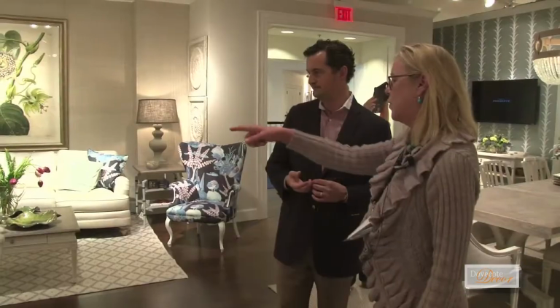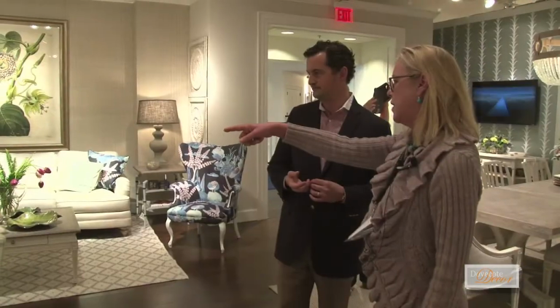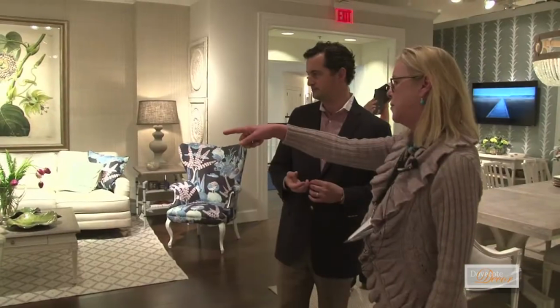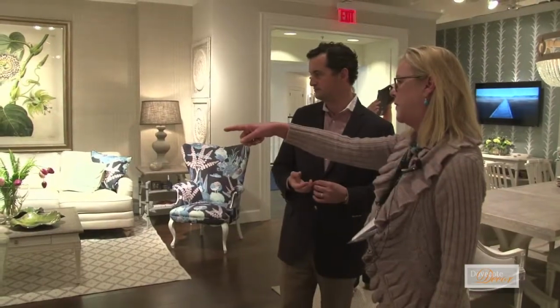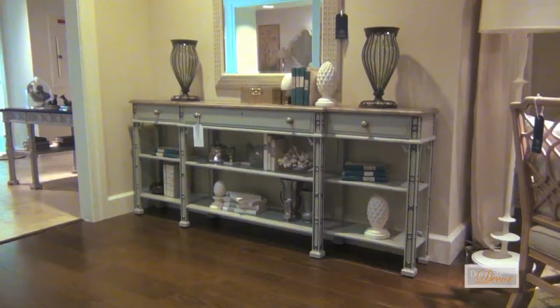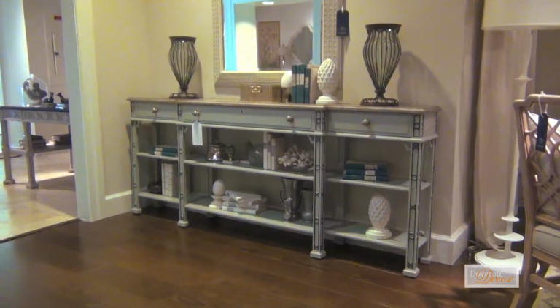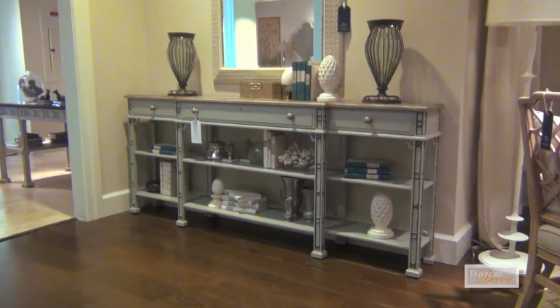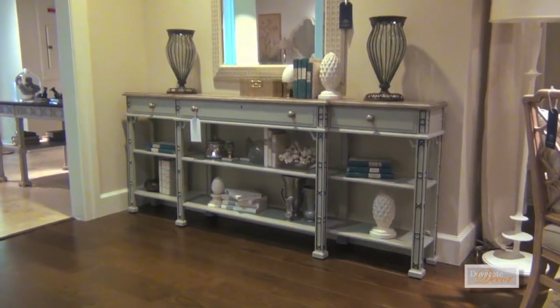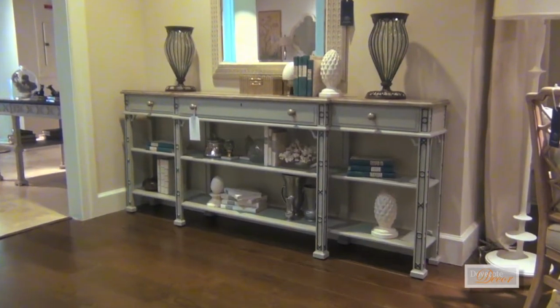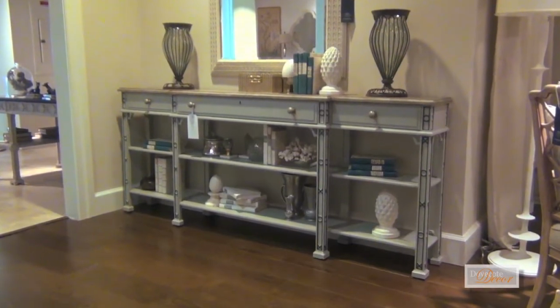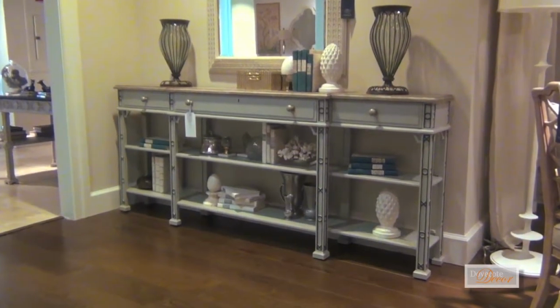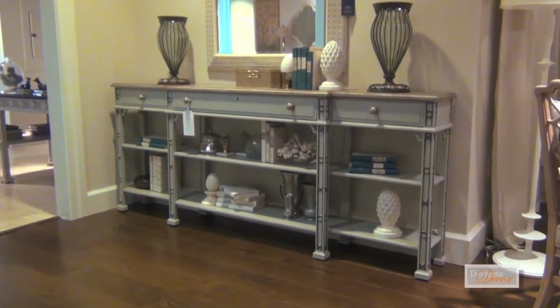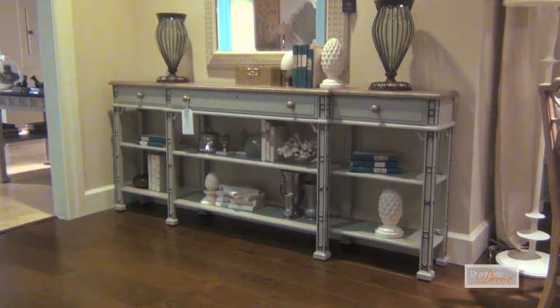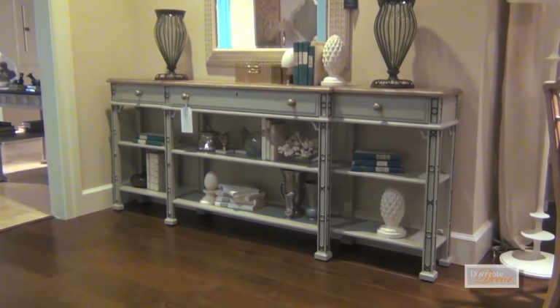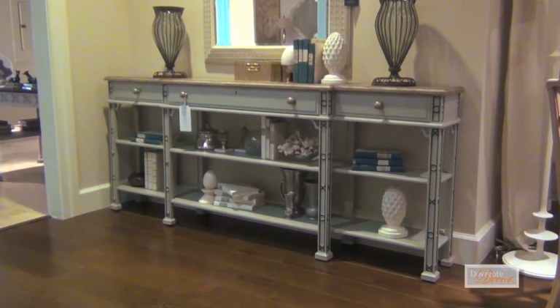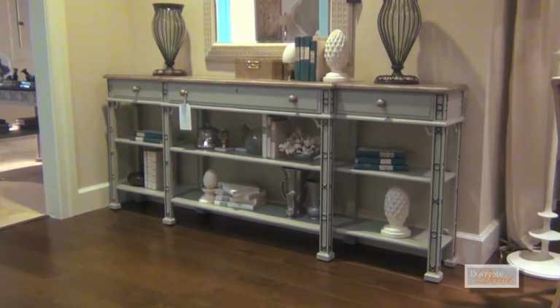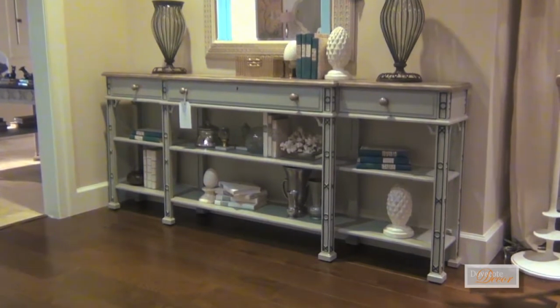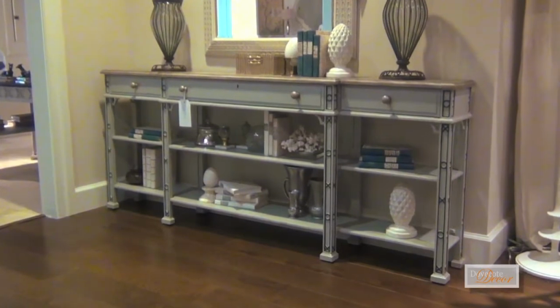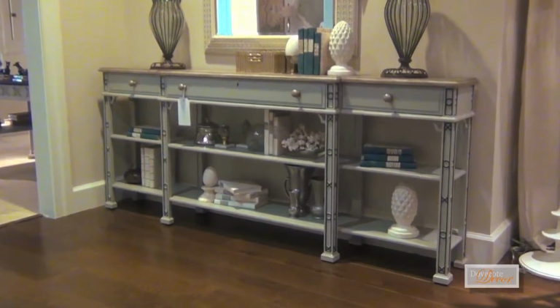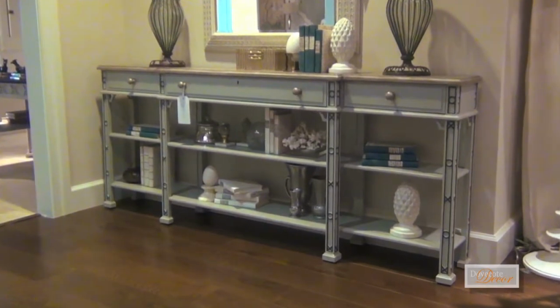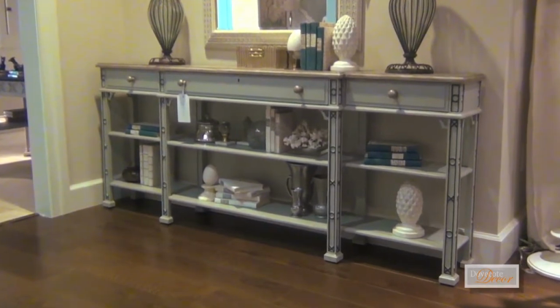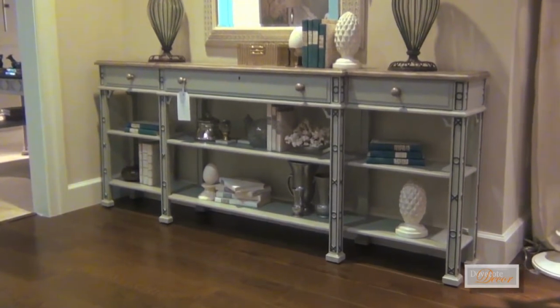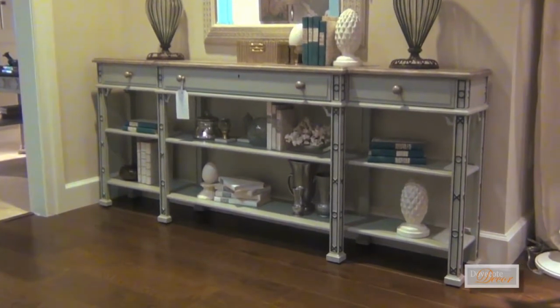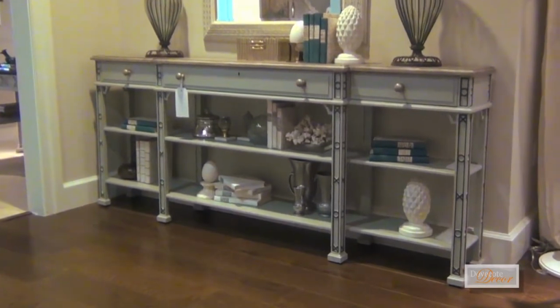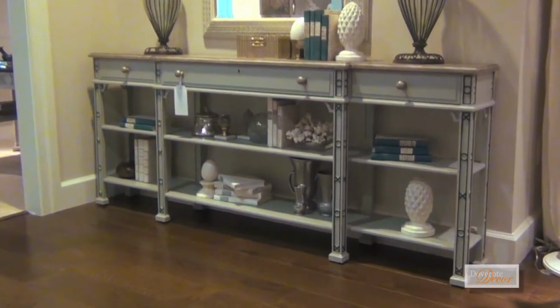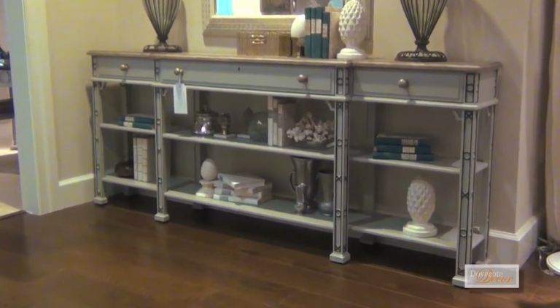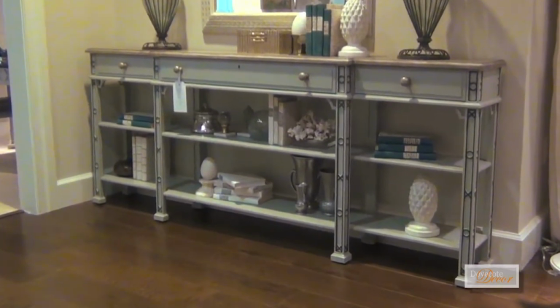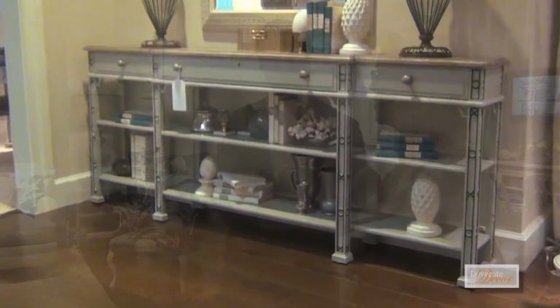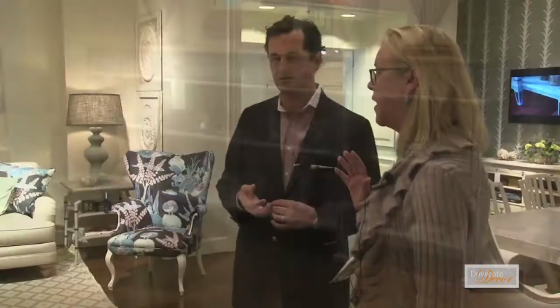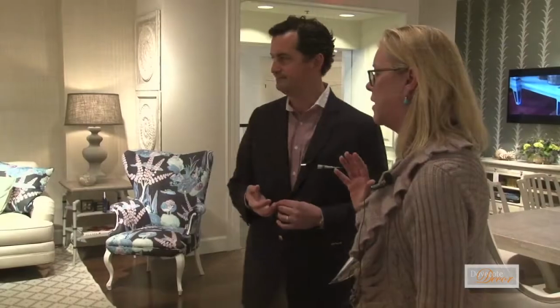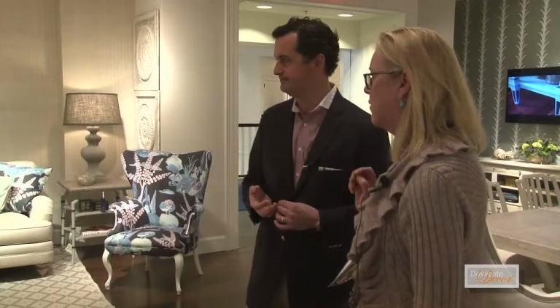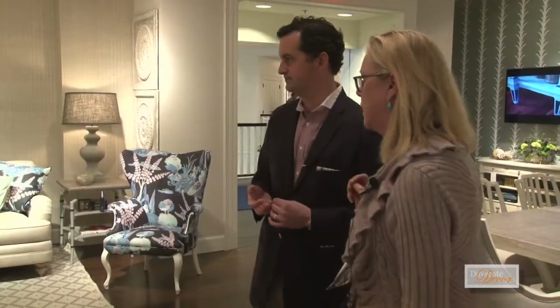We're crazy about that console. It's 84 inches long by 11 and a half inches deep, so it's a fun proportion — just right, not overdone.